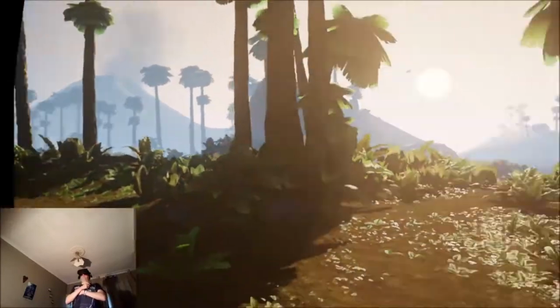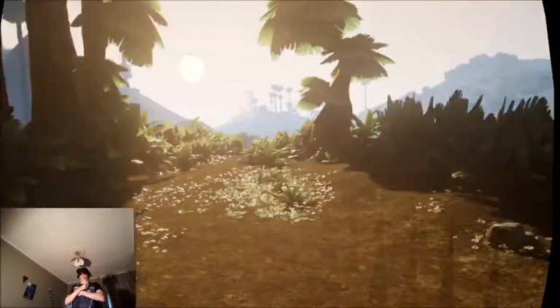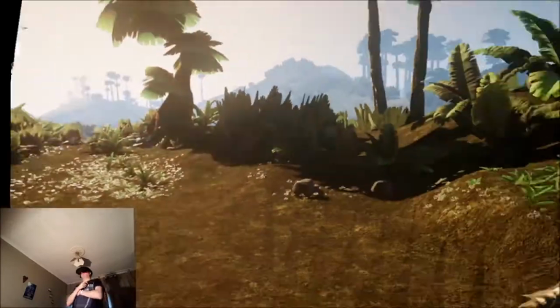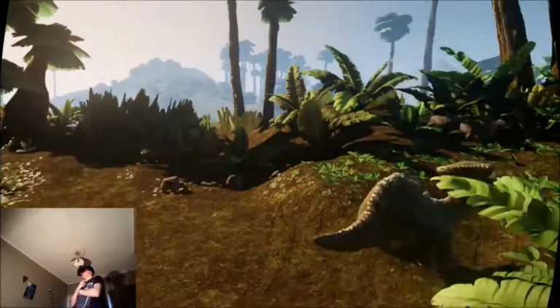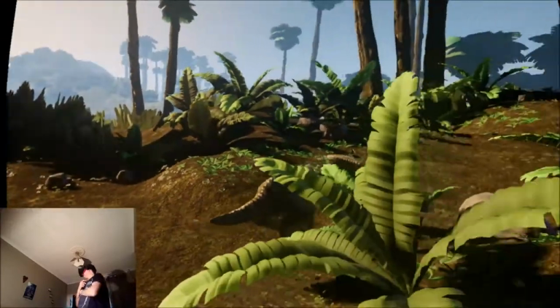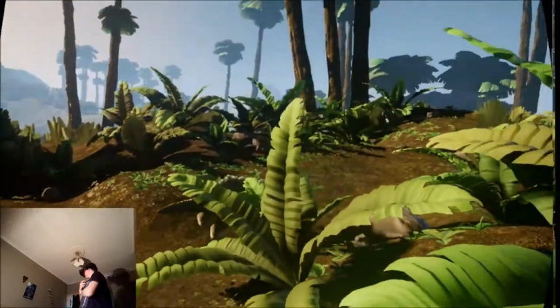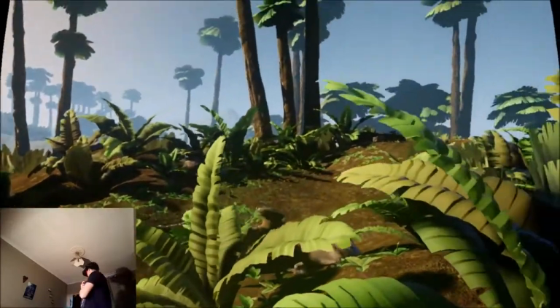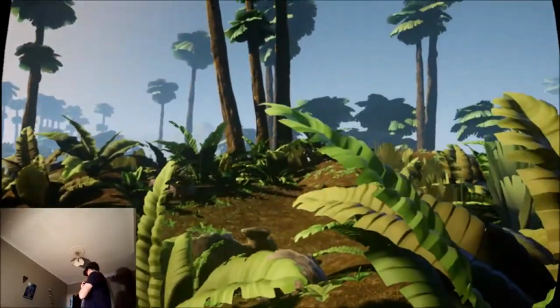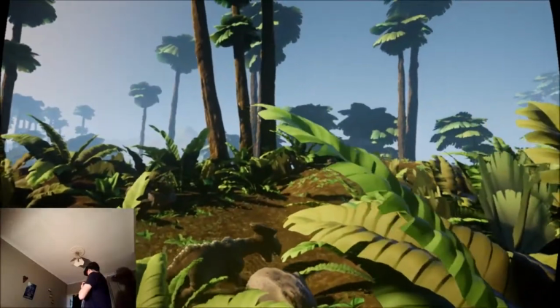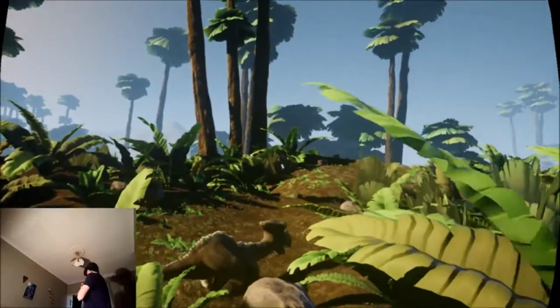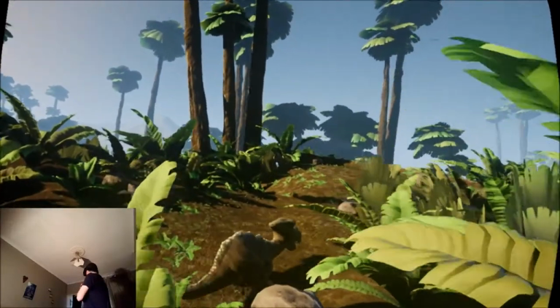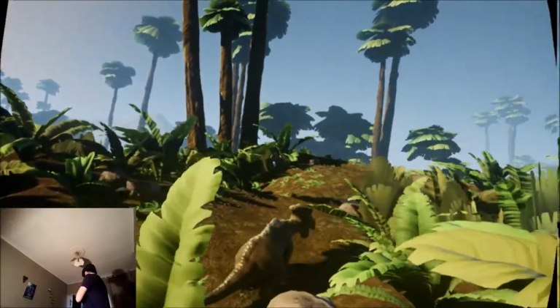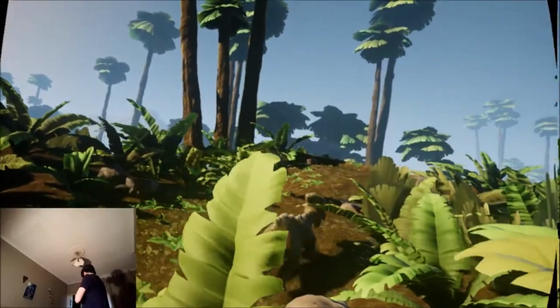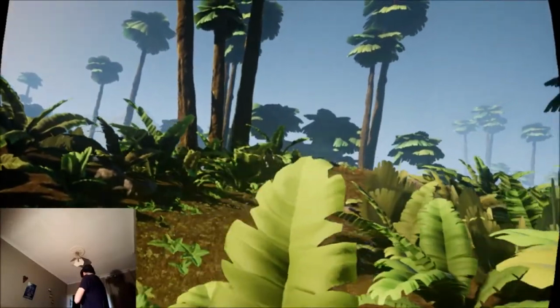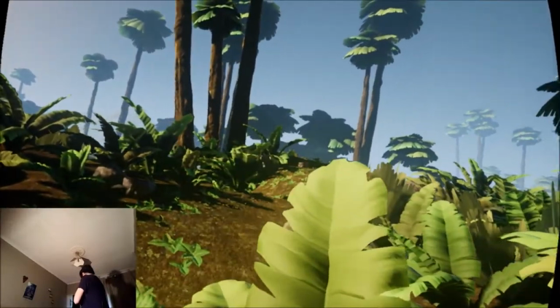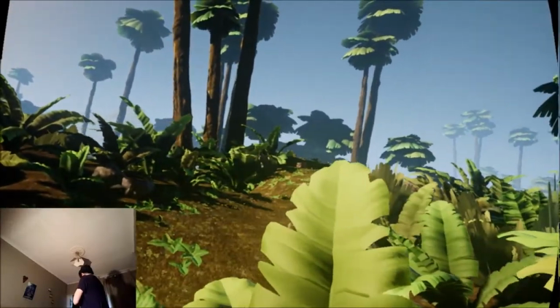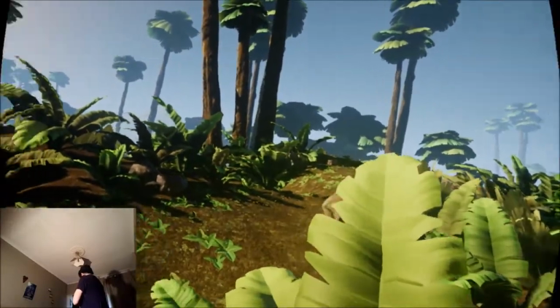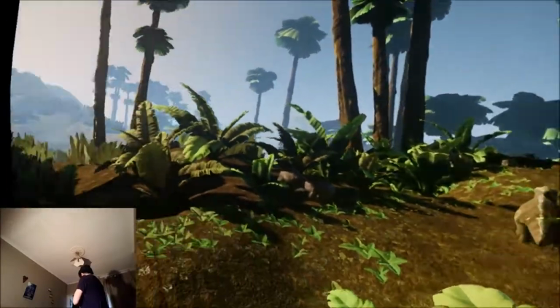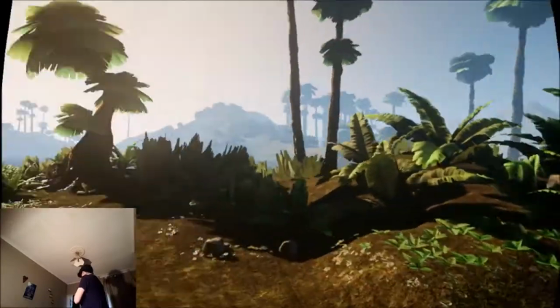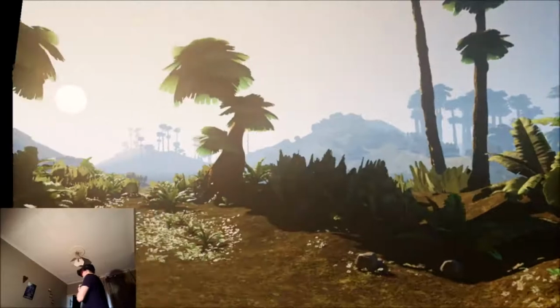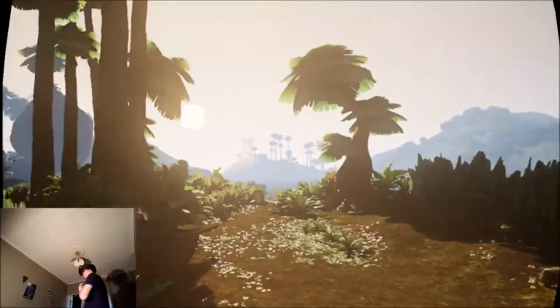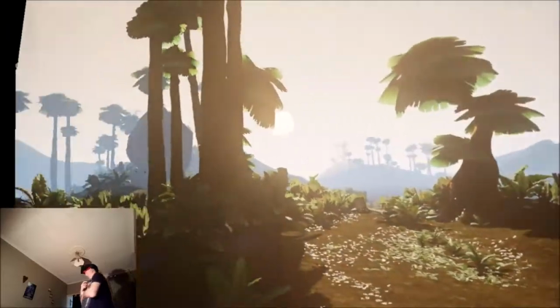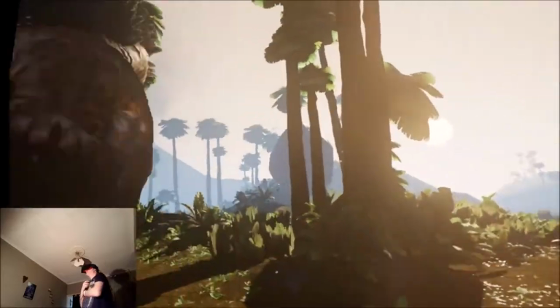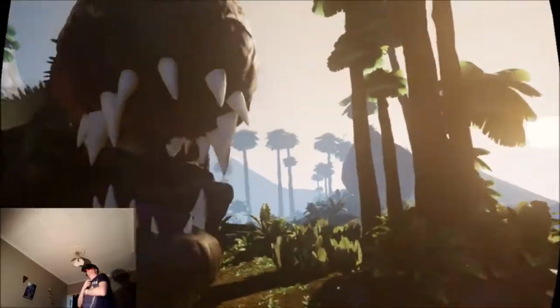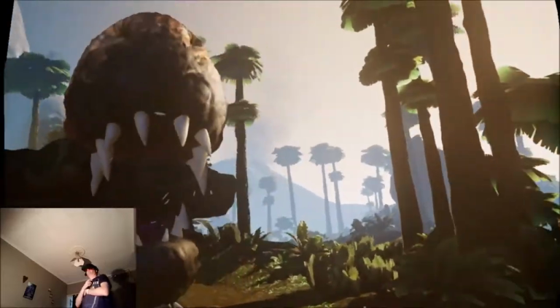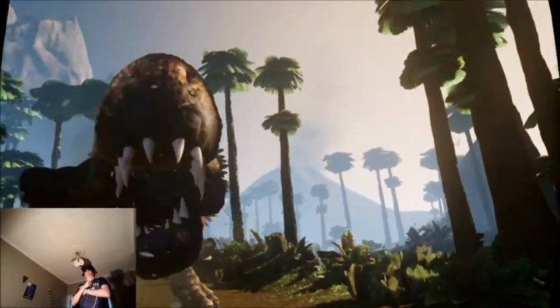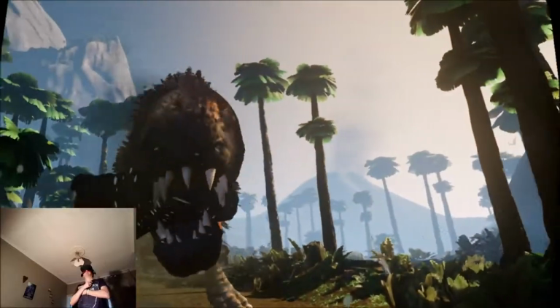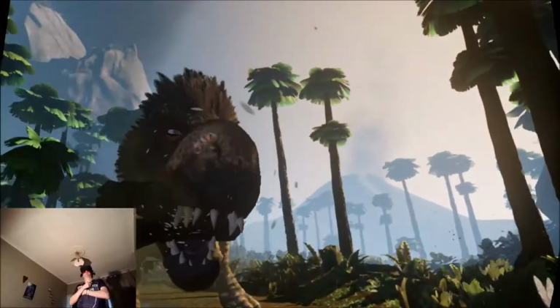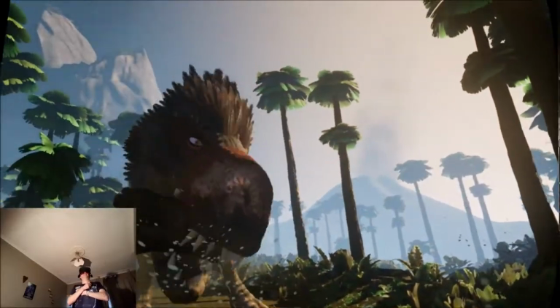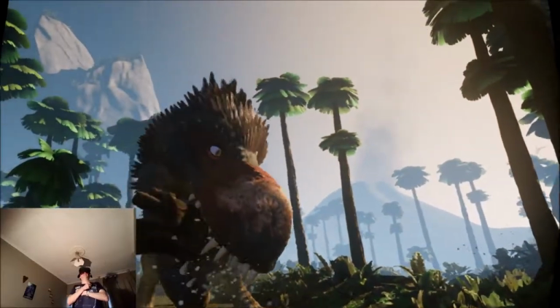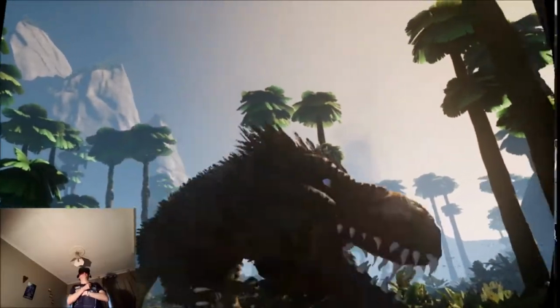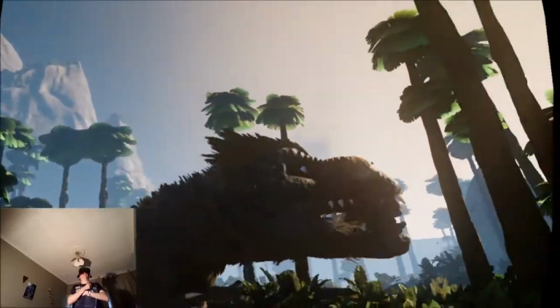As you can see here, T-Rex had the most powerful bite of any terrestrial creature.